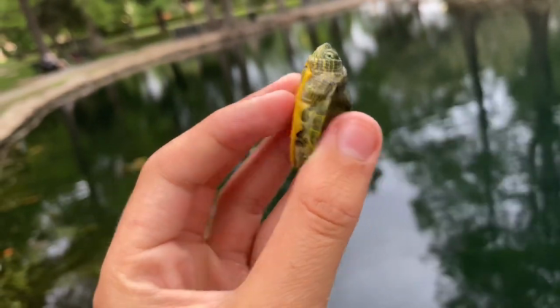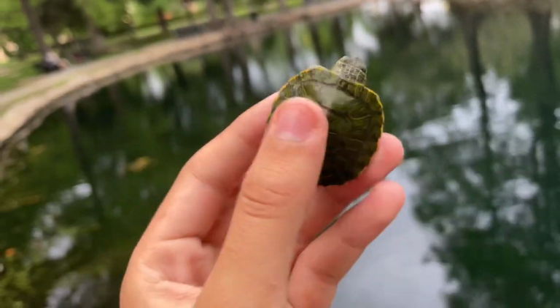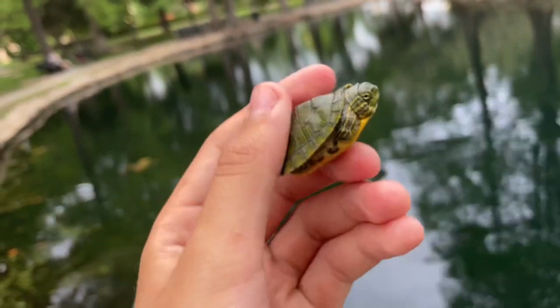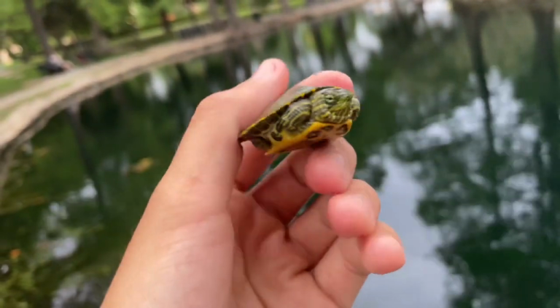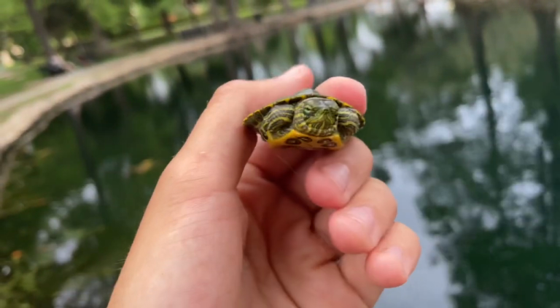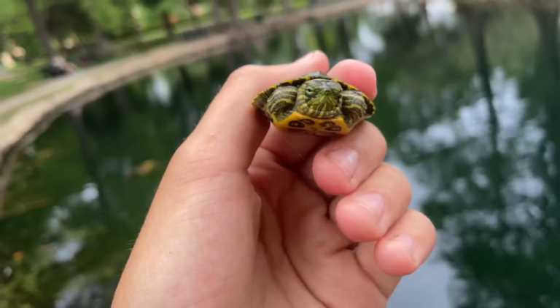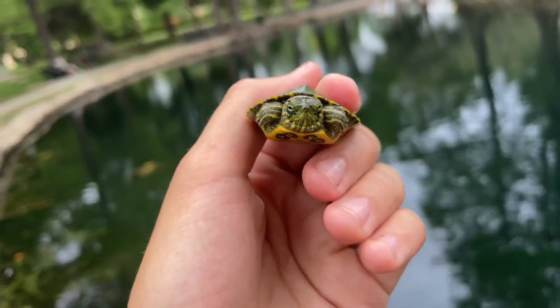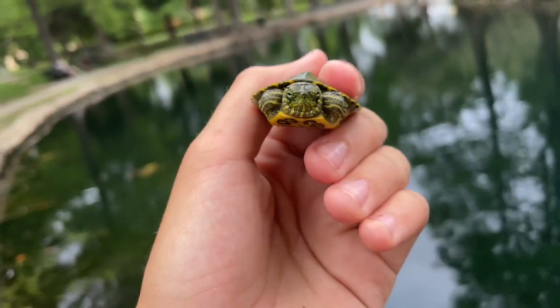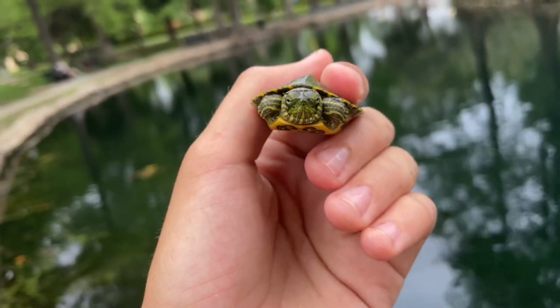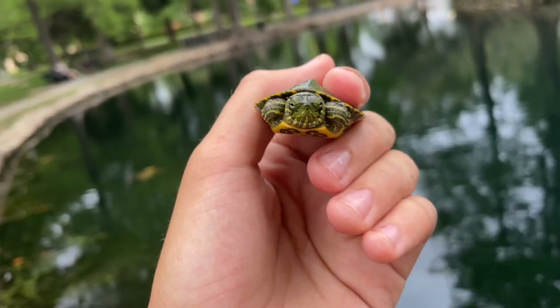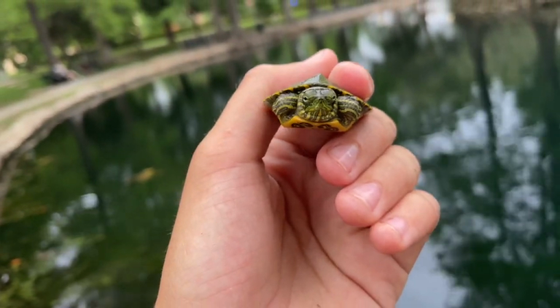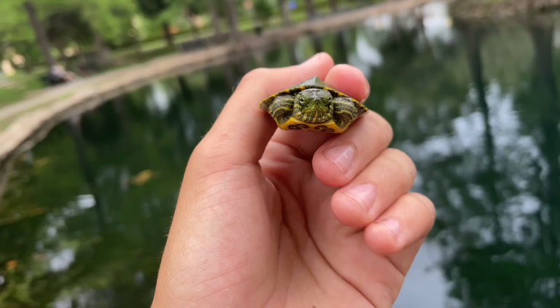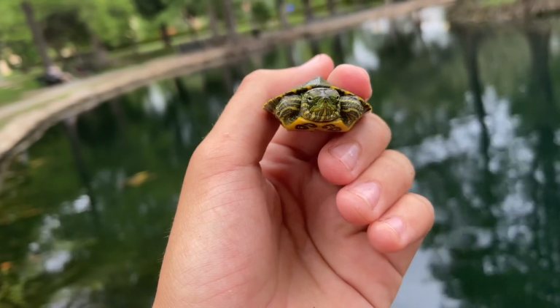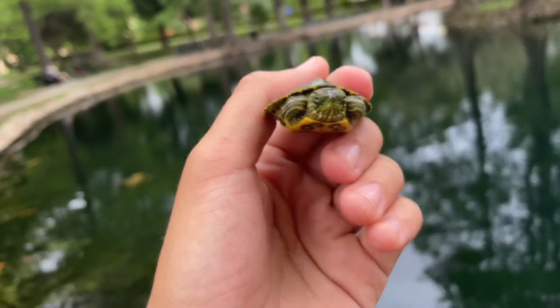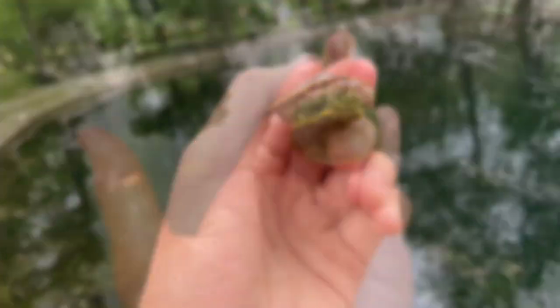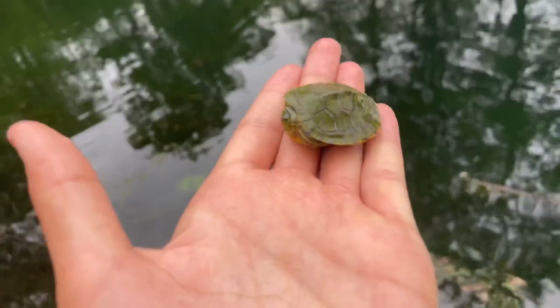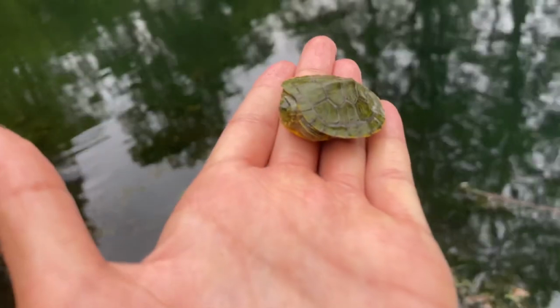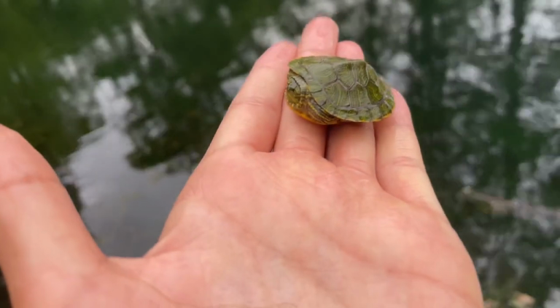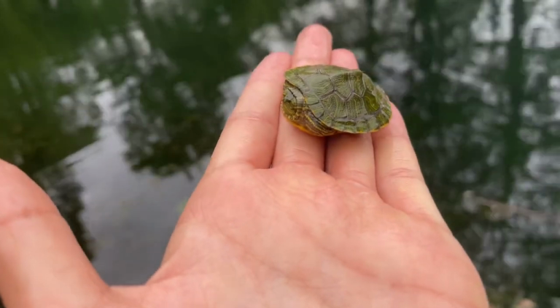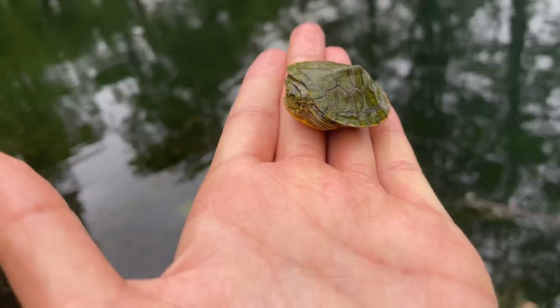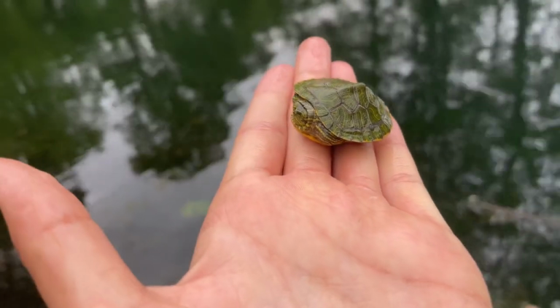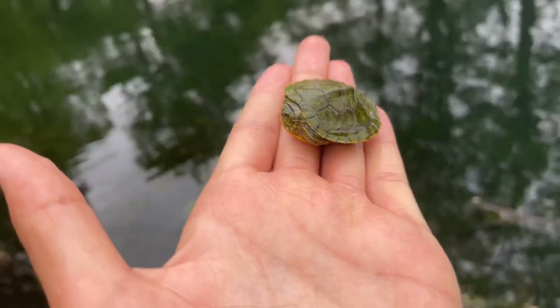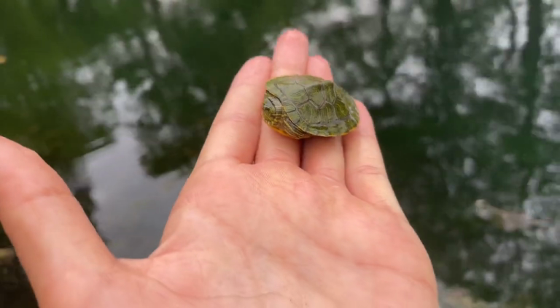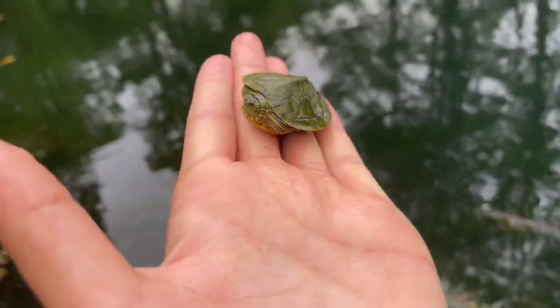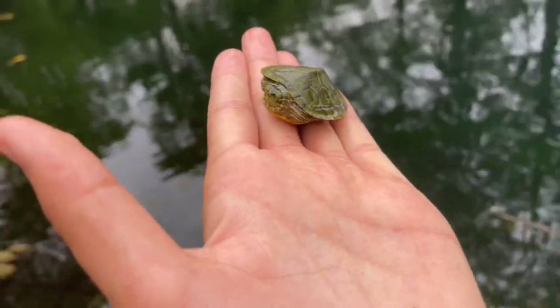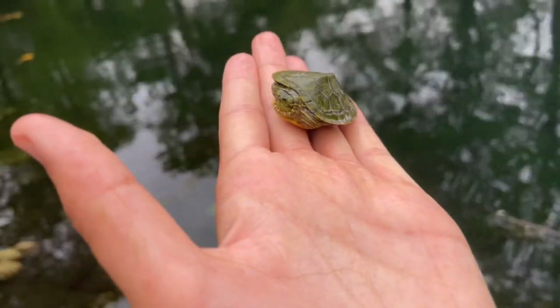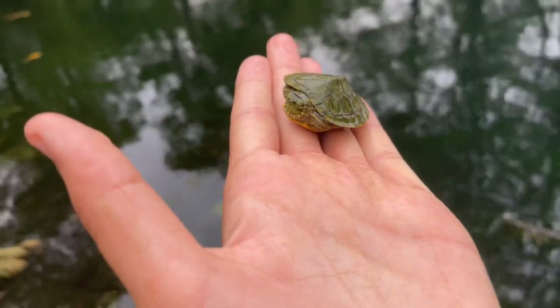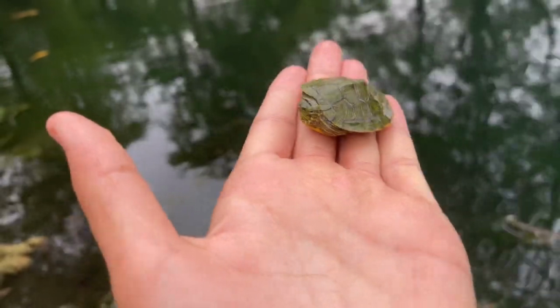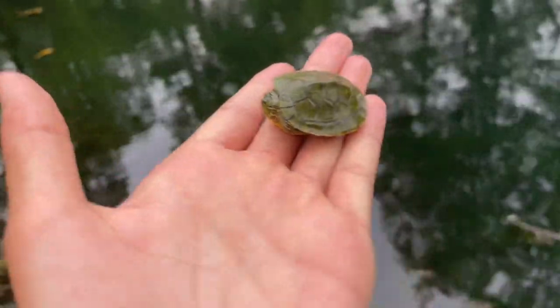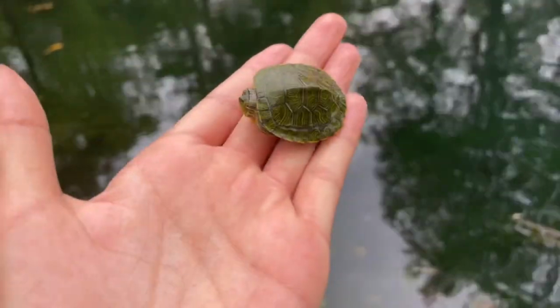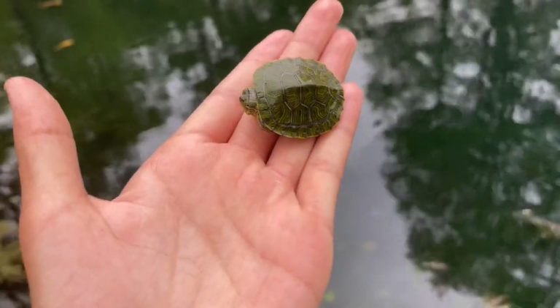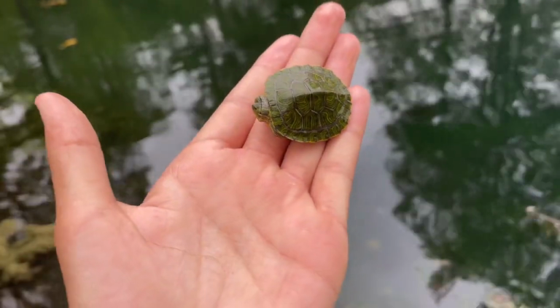Which I wouldn't blame him — if I saw someone who was ten times bigger than me, I'd probably run away too. But anyways, I'm going to get some photos as well as some more video of this guy, and then we'll go and let him go.